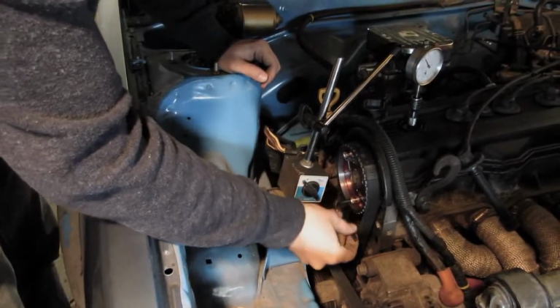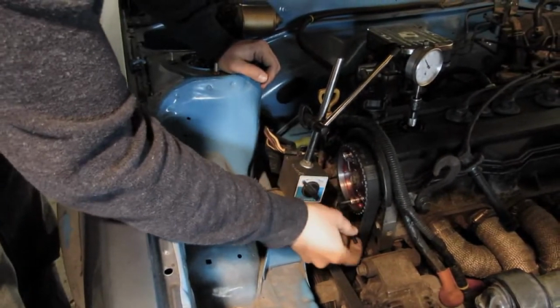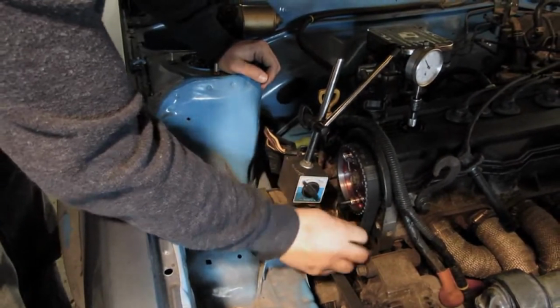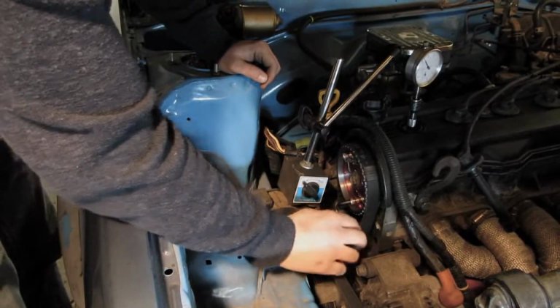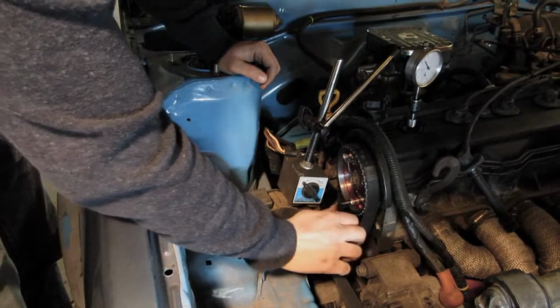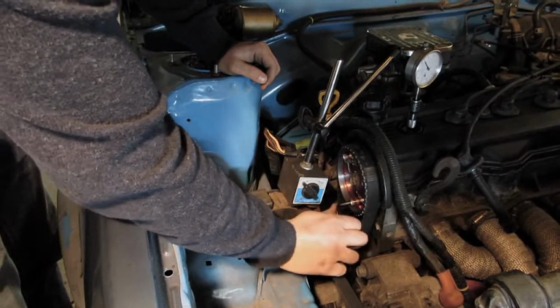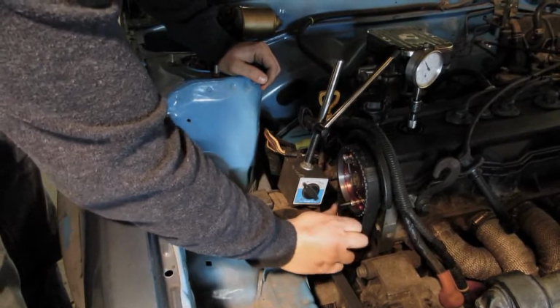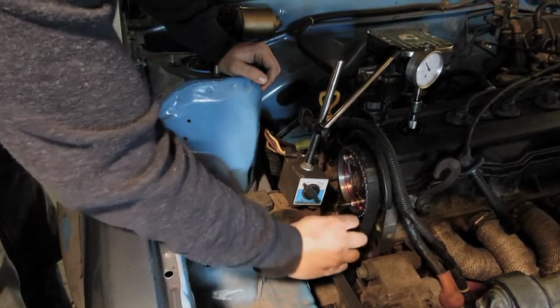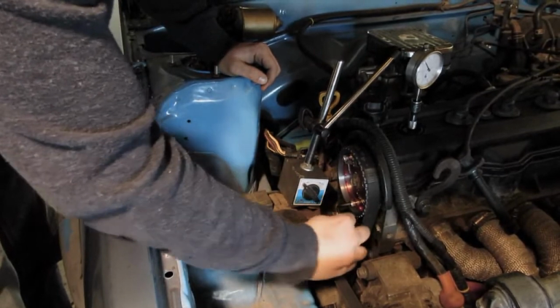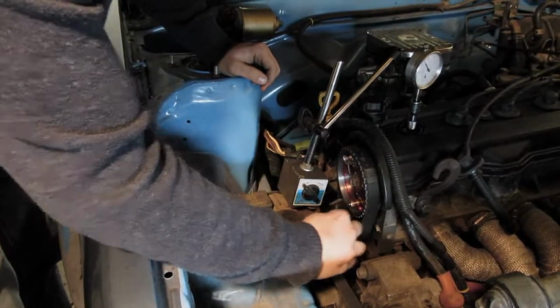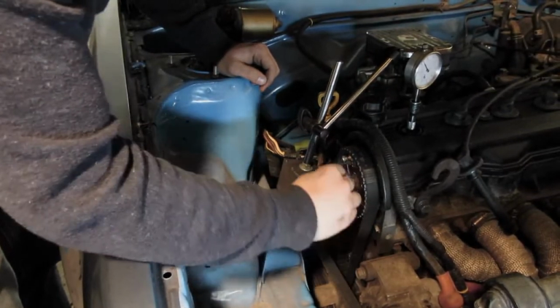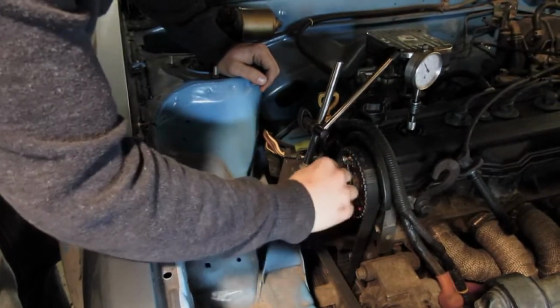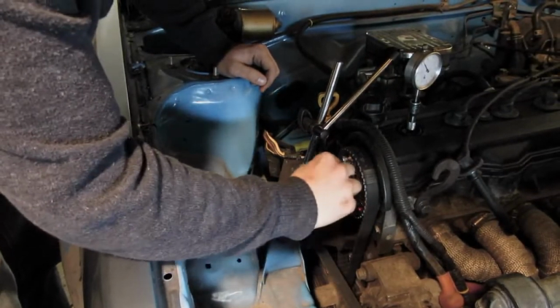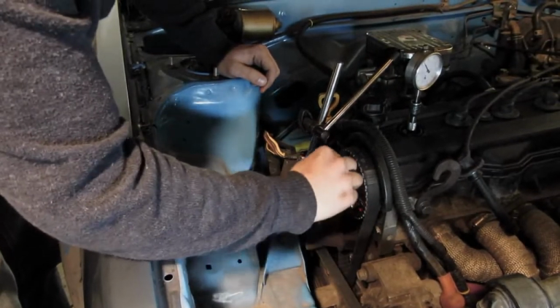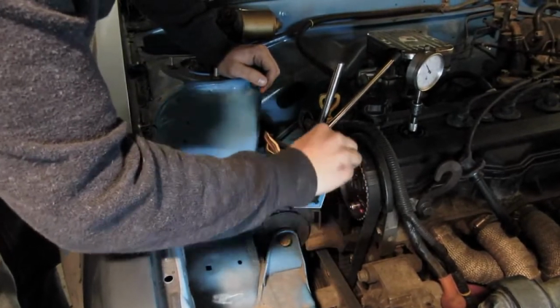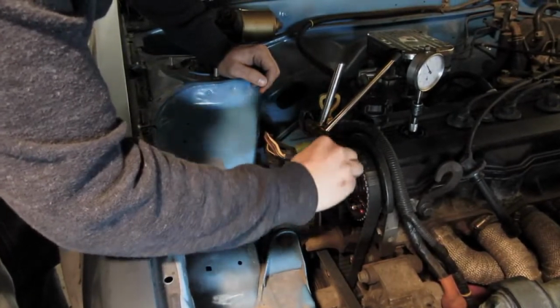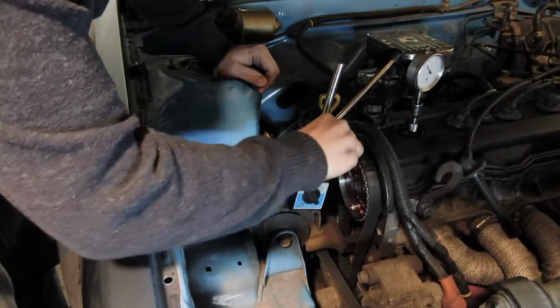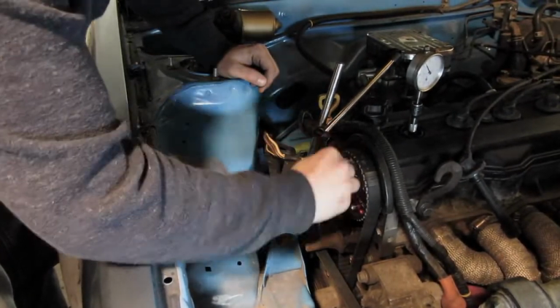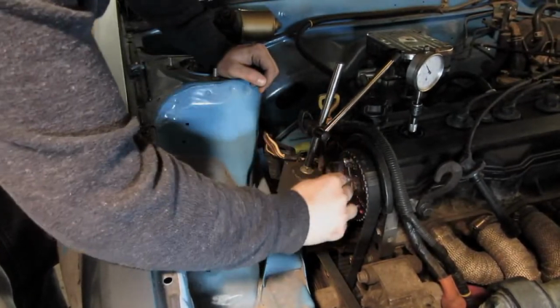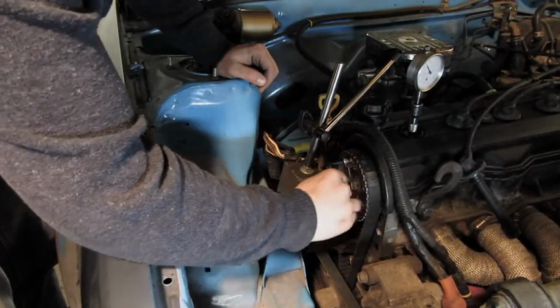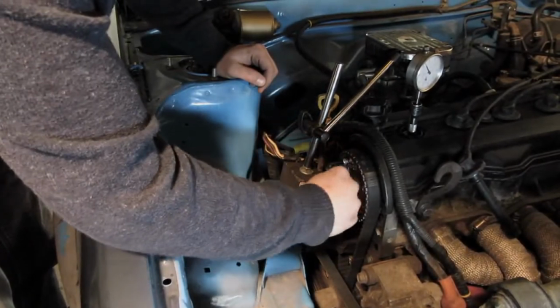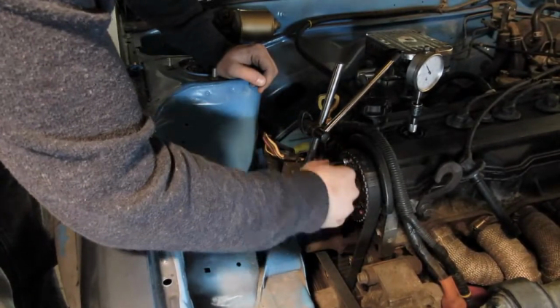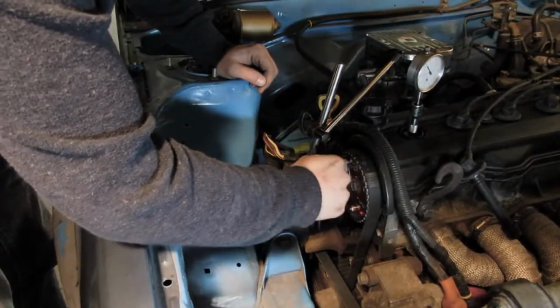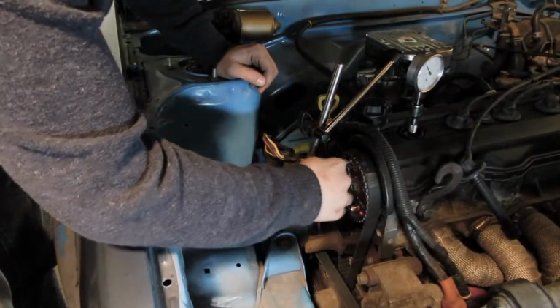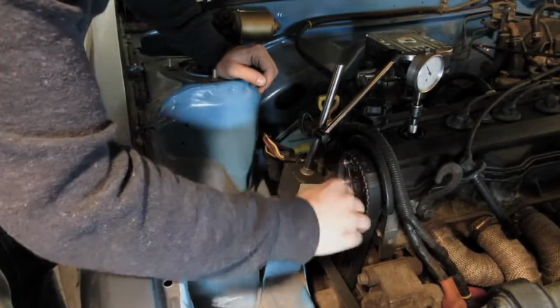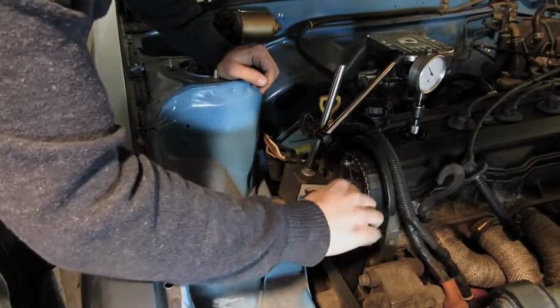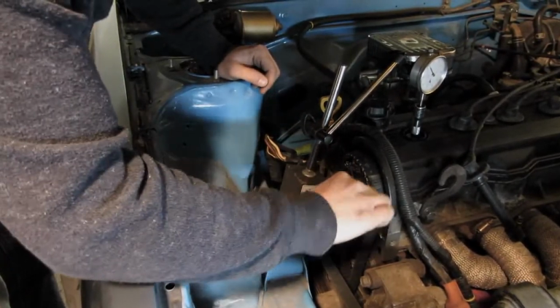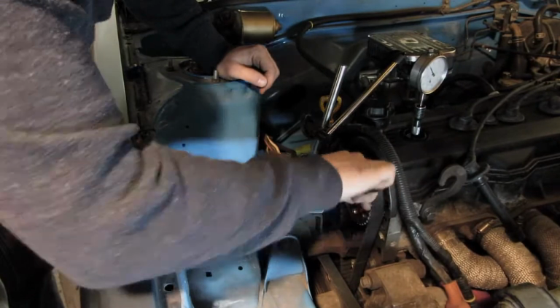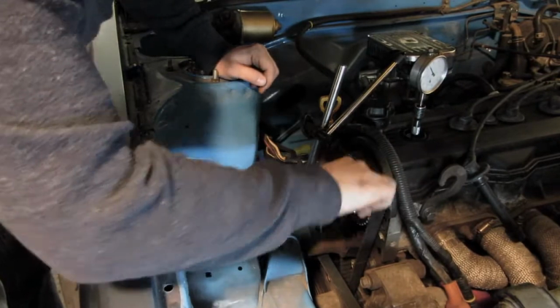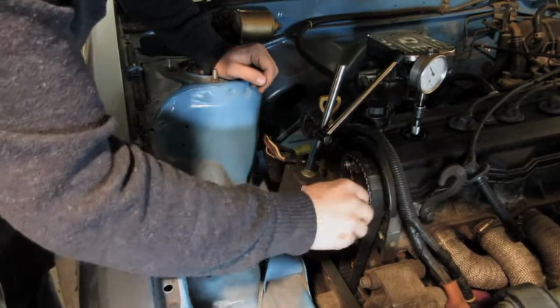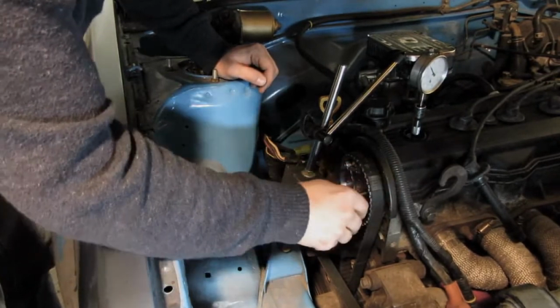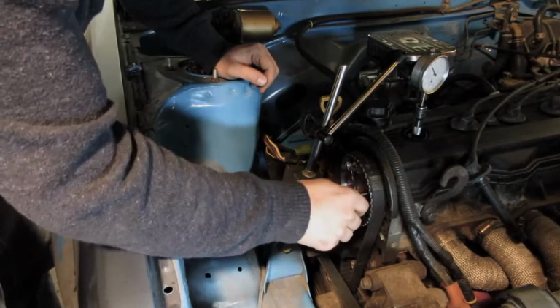Tighten up the cap screws on the cam gear and reinstall your spark plug and wire. Splash guard installation is the reverse of removal.